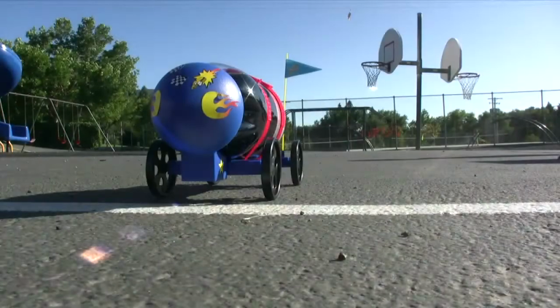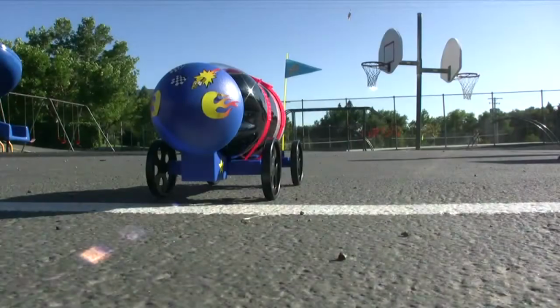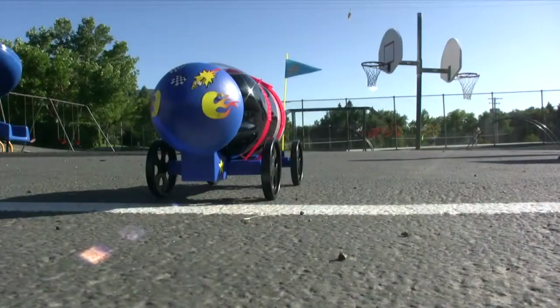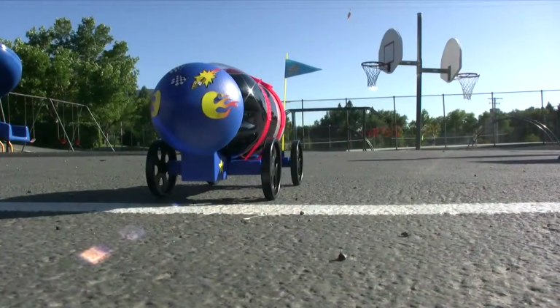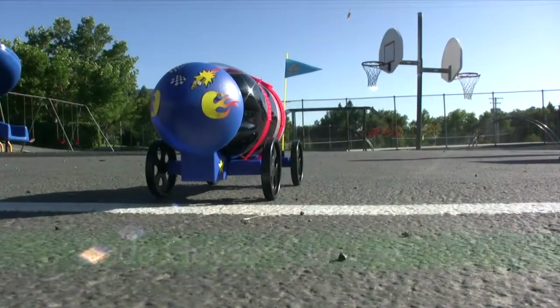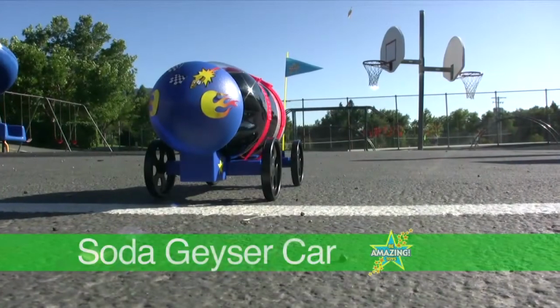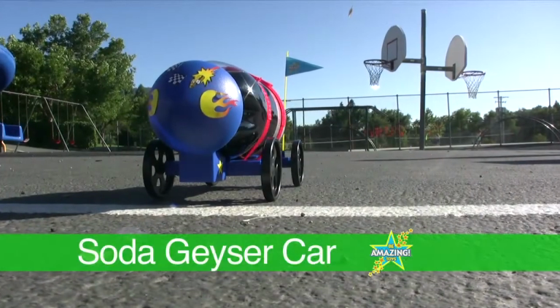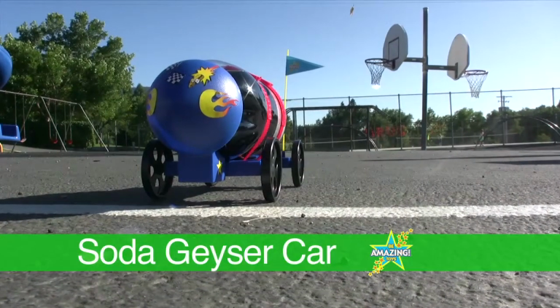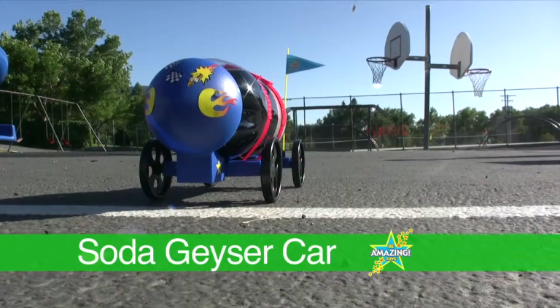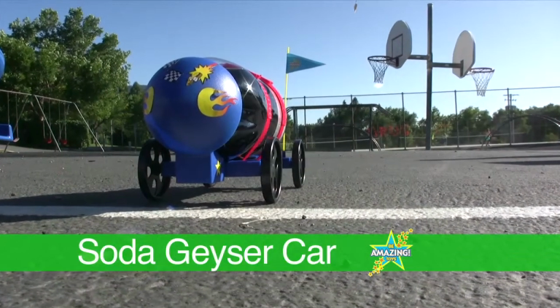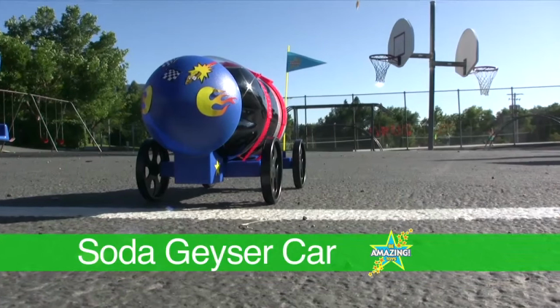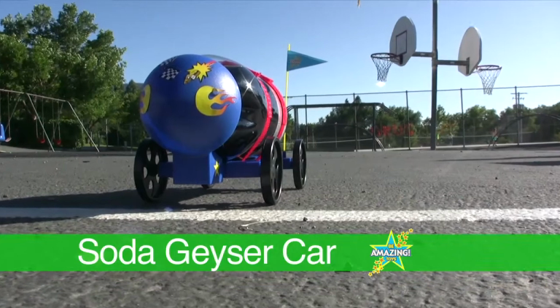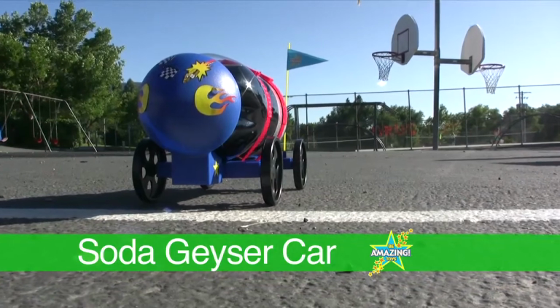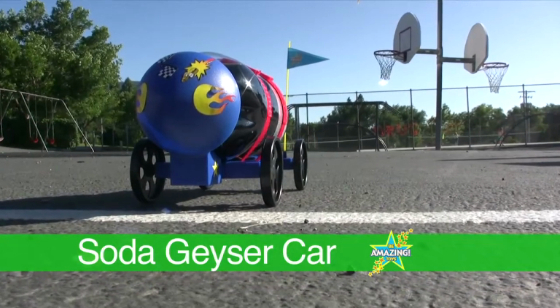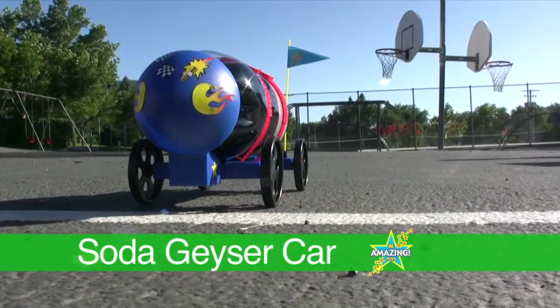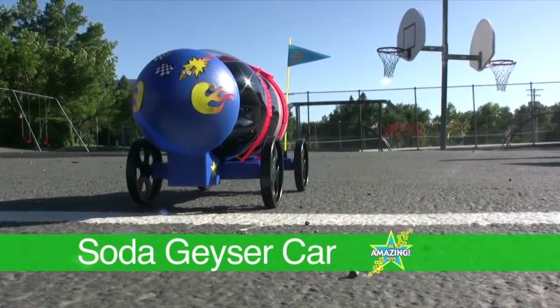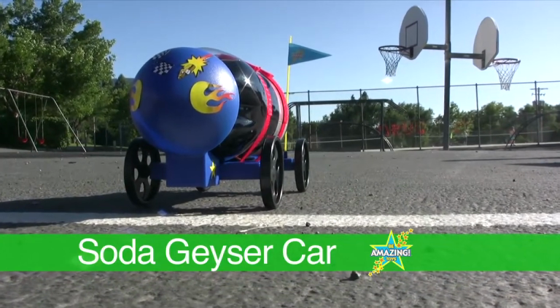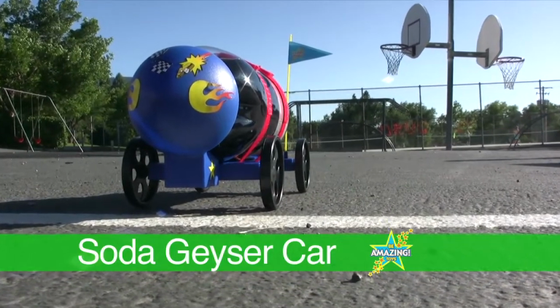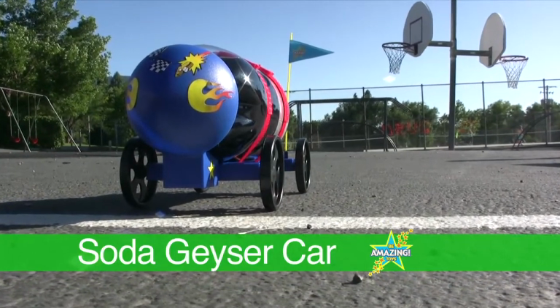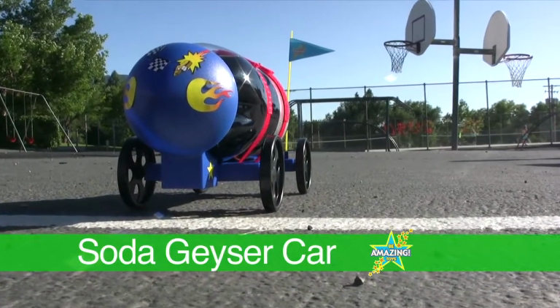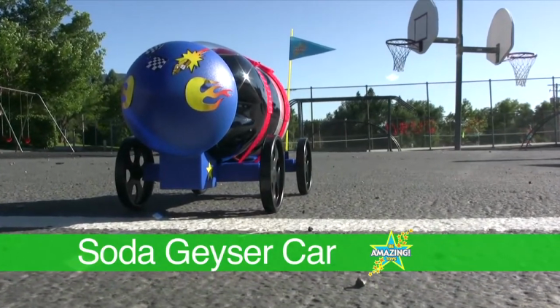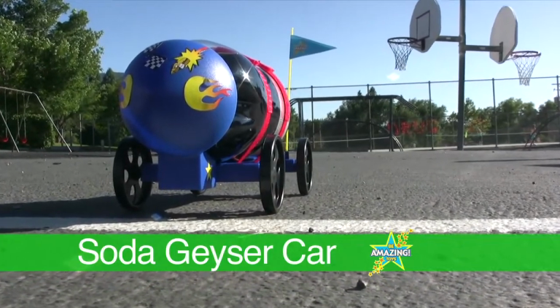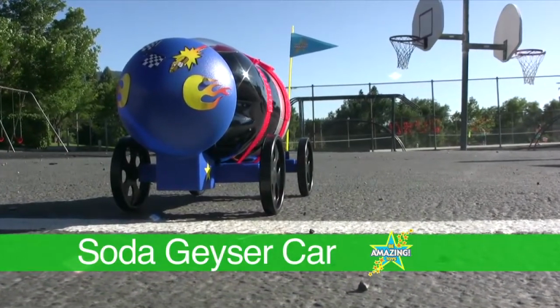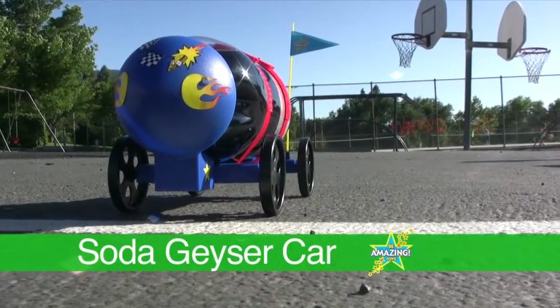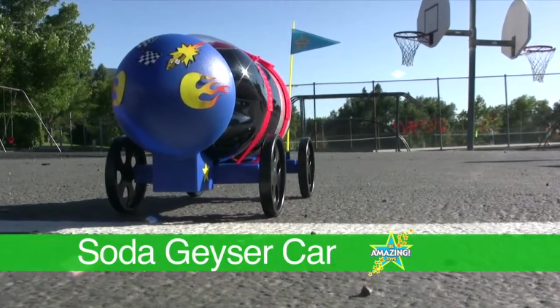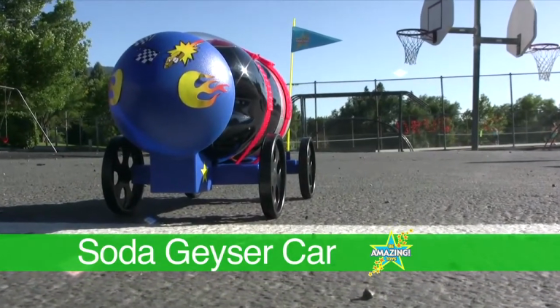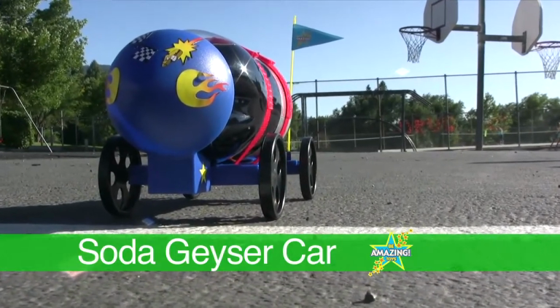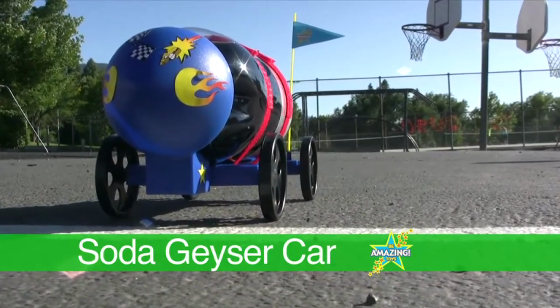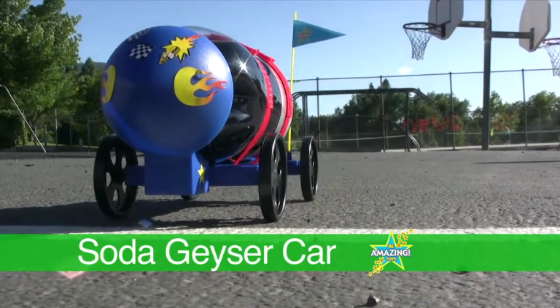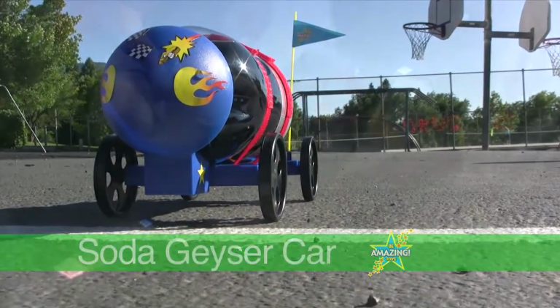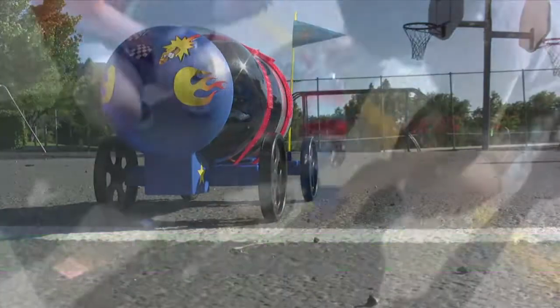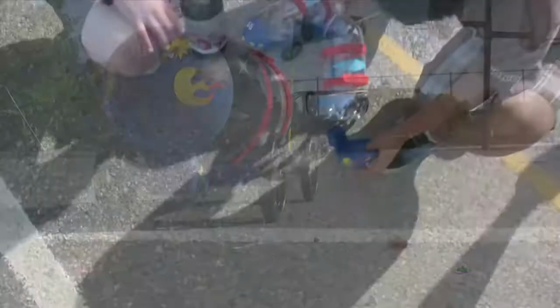The Be Amazing Soda Geyser Car. Harness the power of the Mentos Geyser Reaction fueled by Soda Pop.